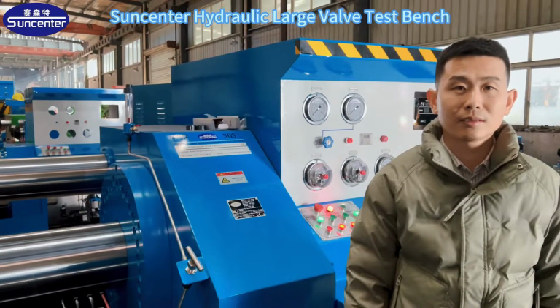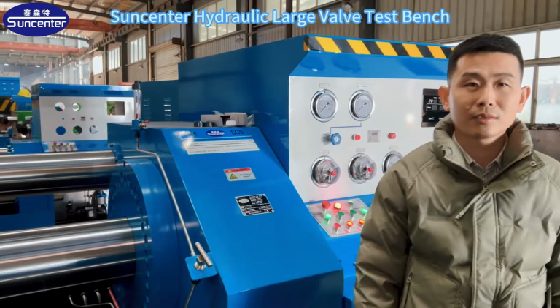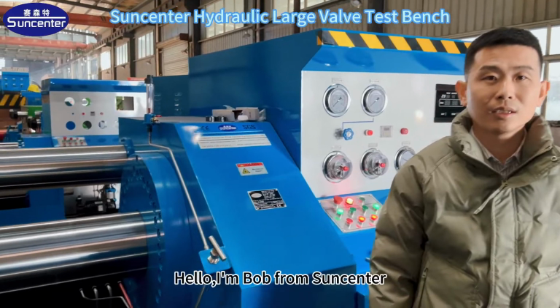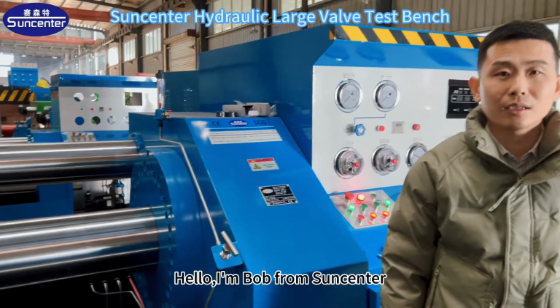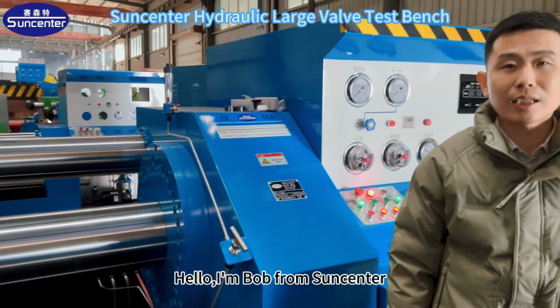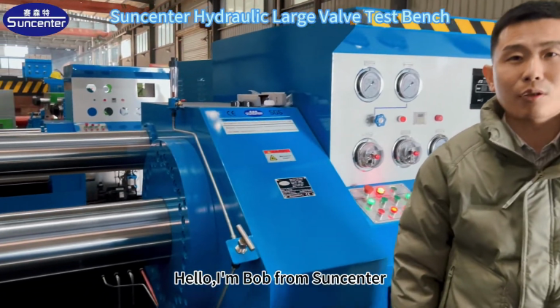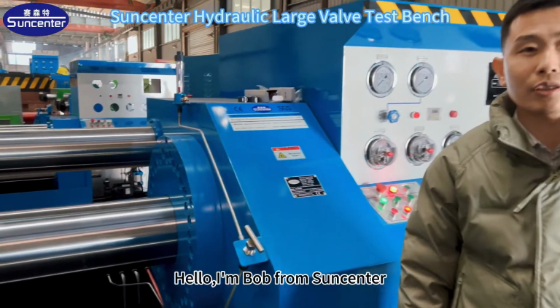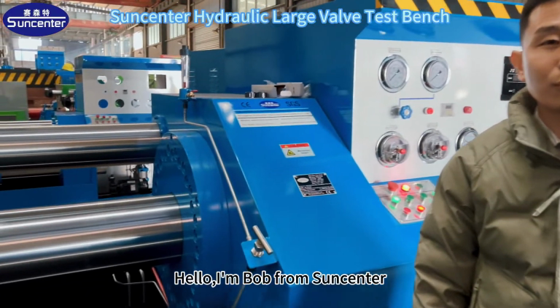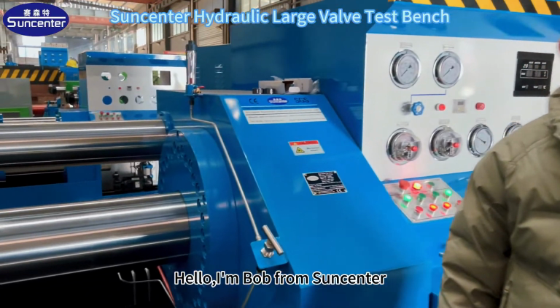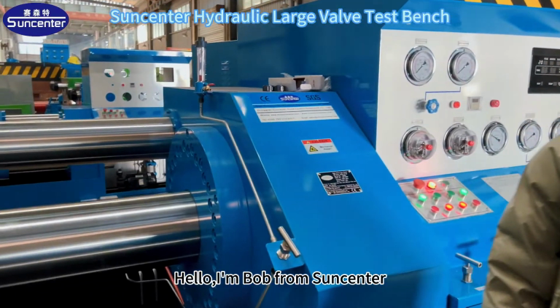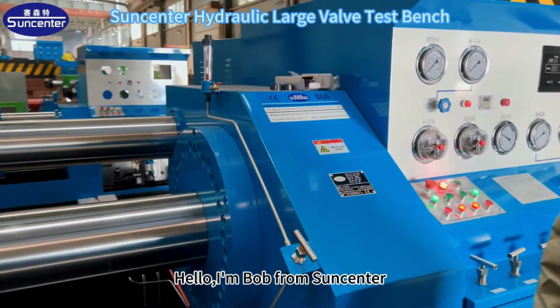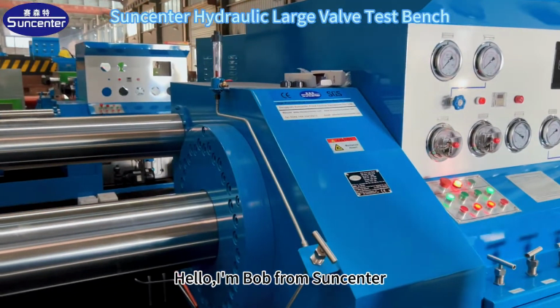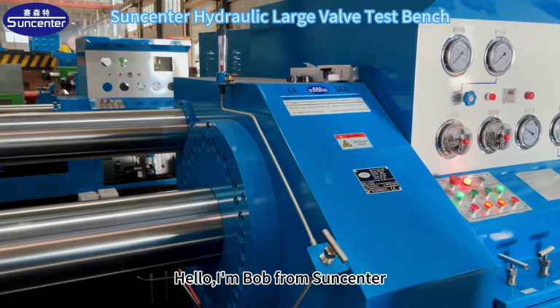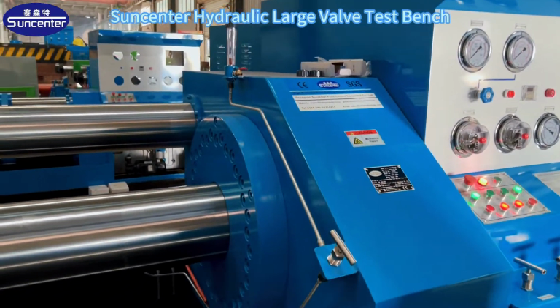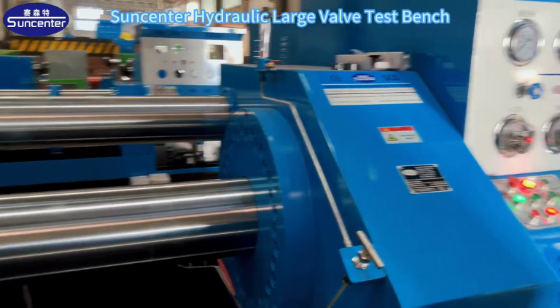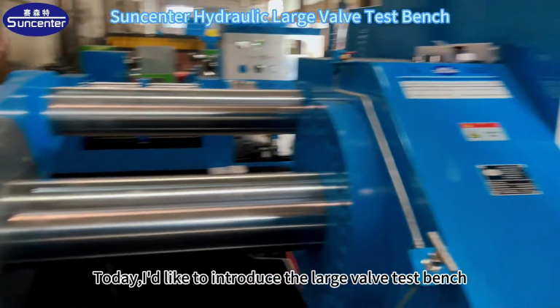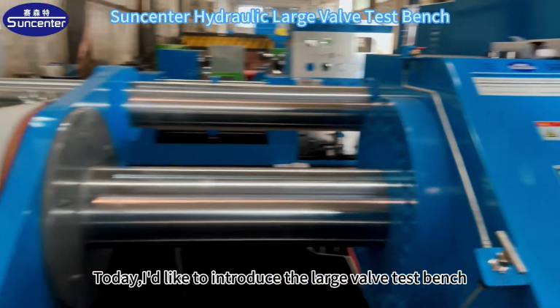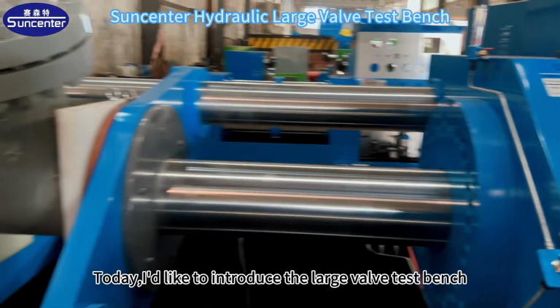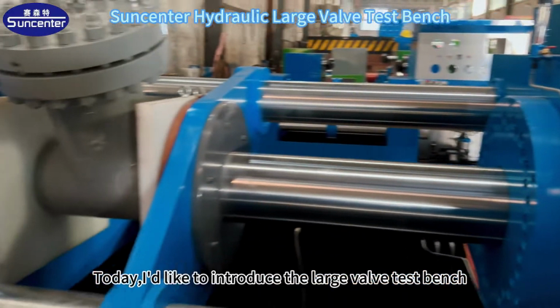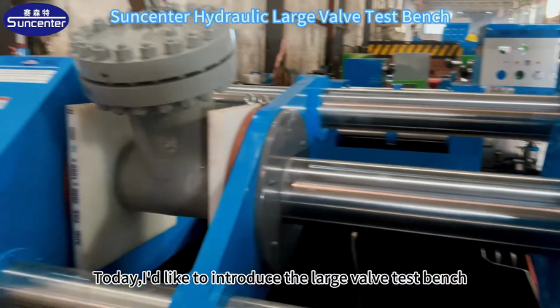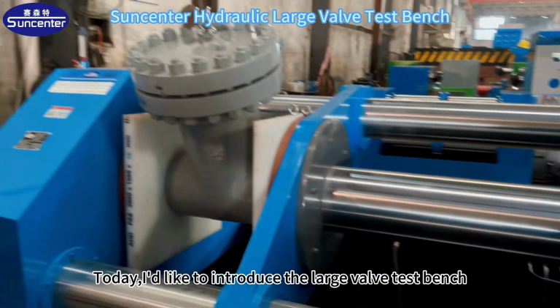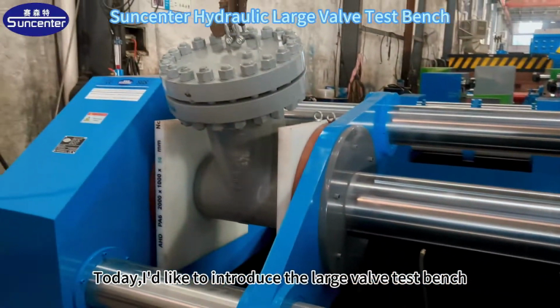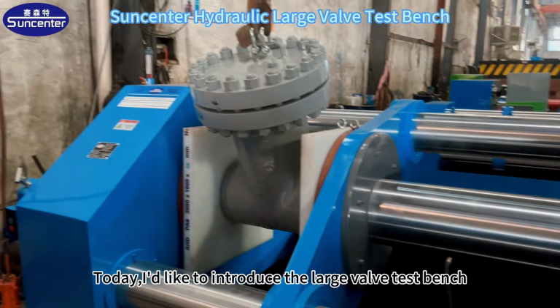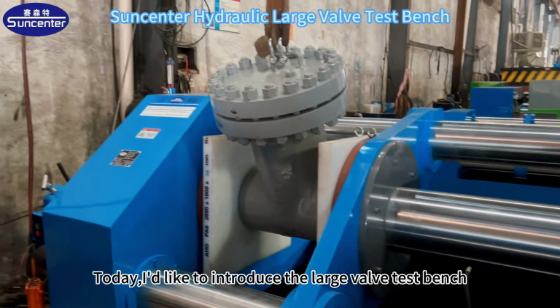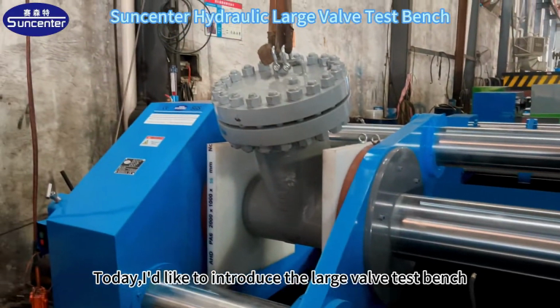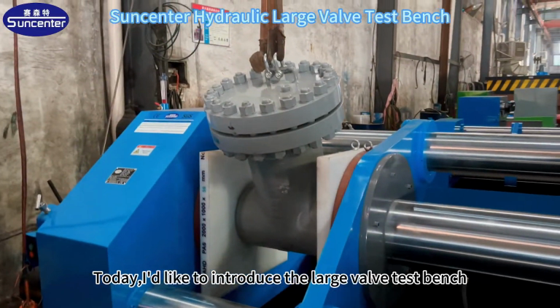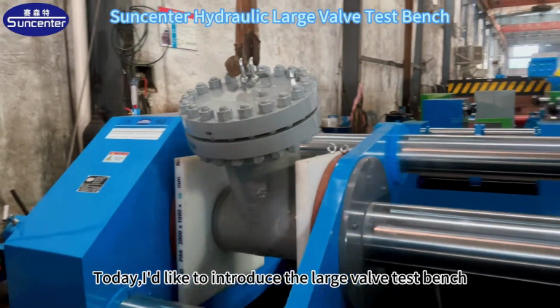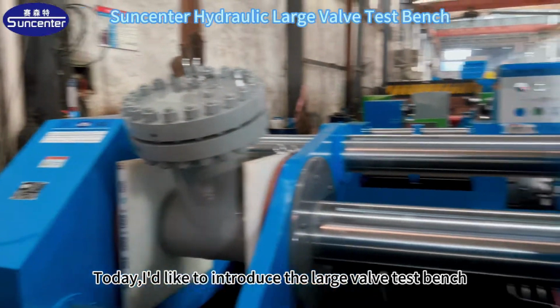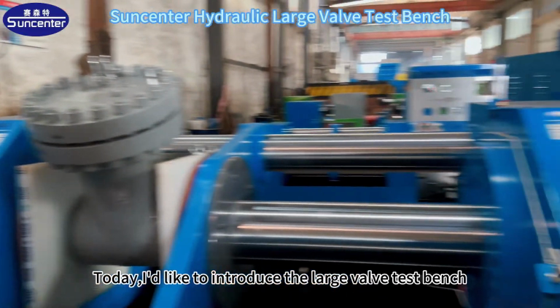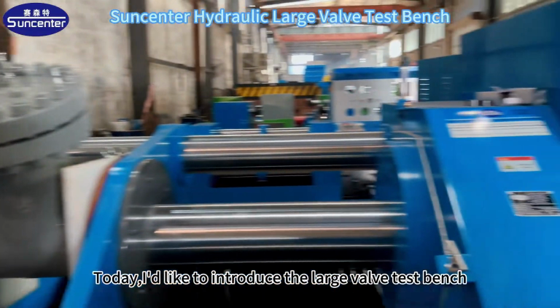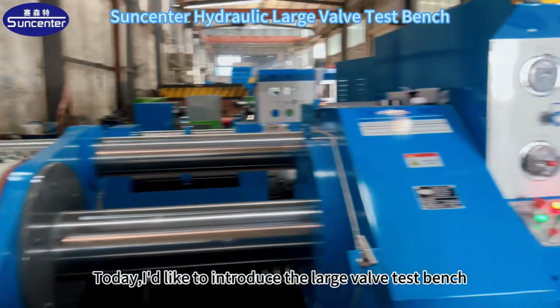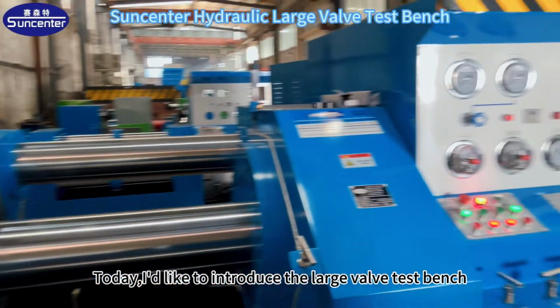Hello, I'm Bob from SunCenter. Today, I'd like to introduce the large valve test bench.